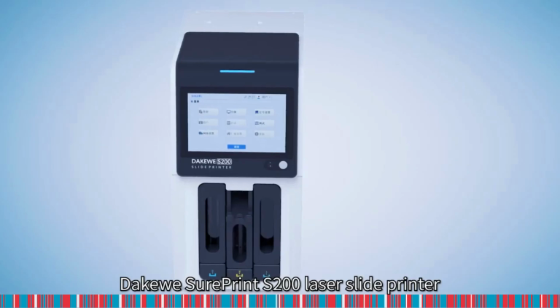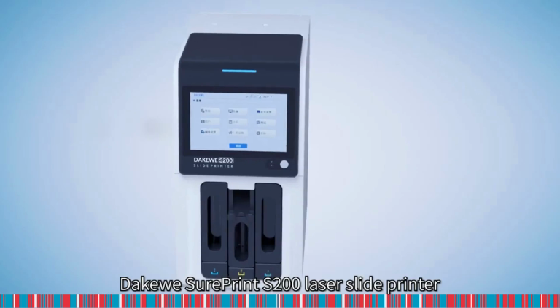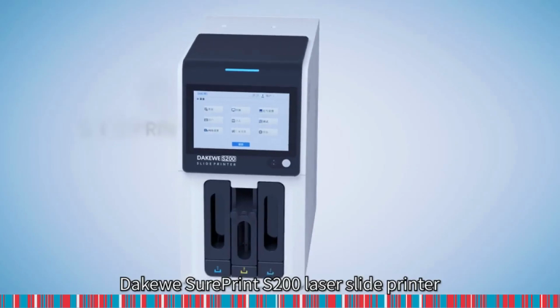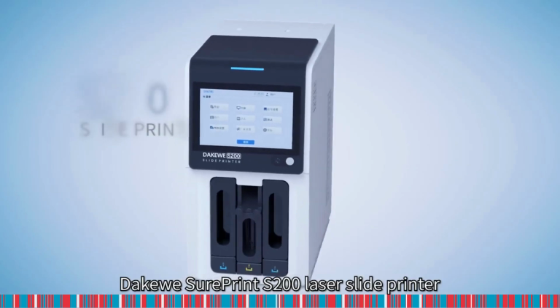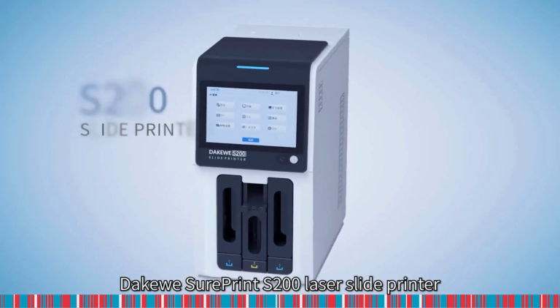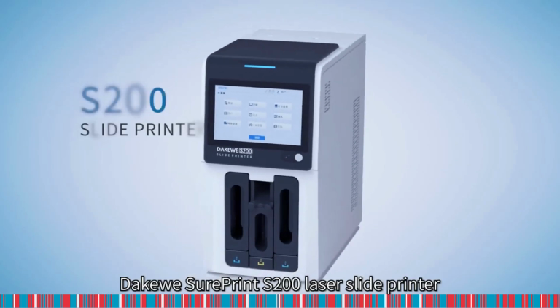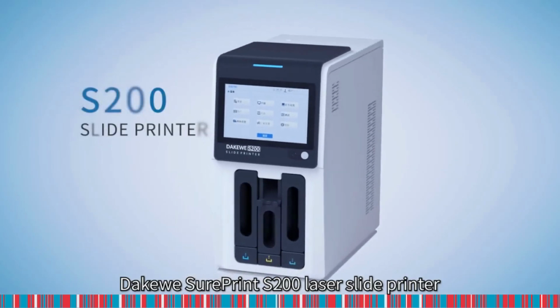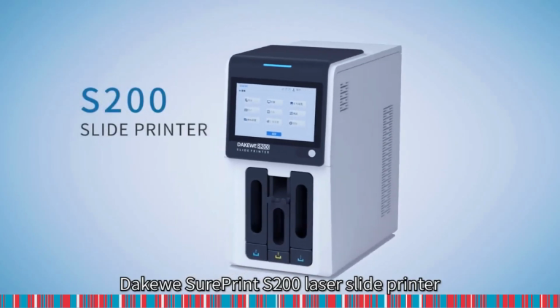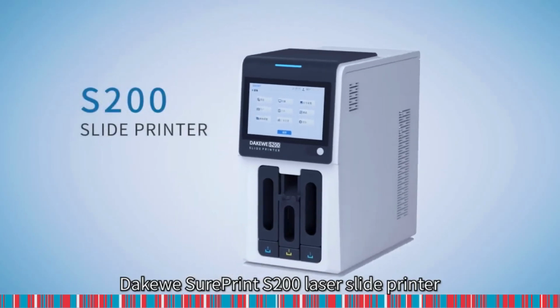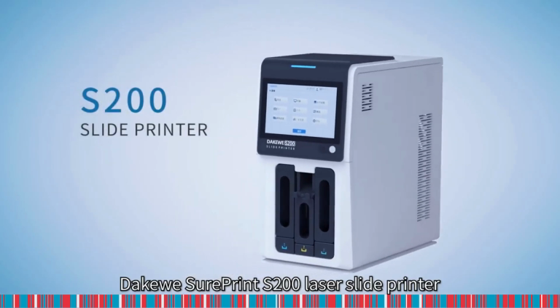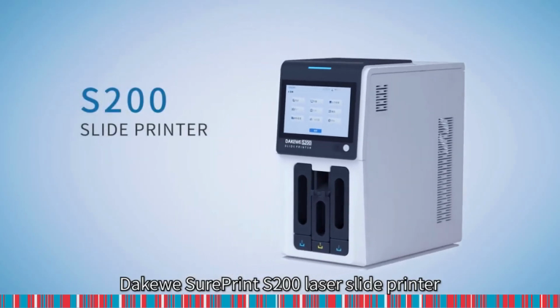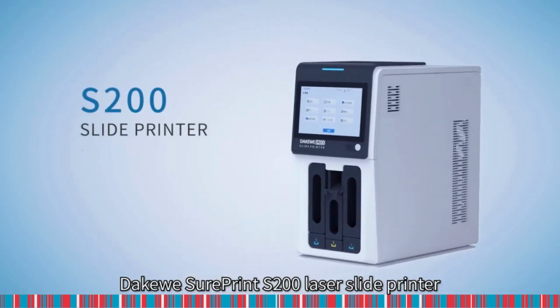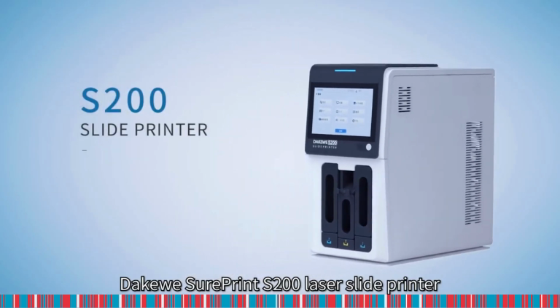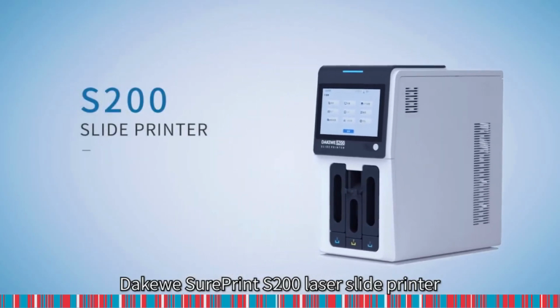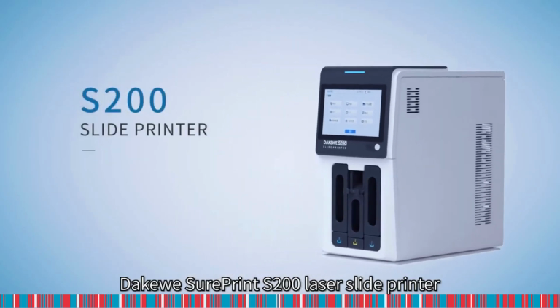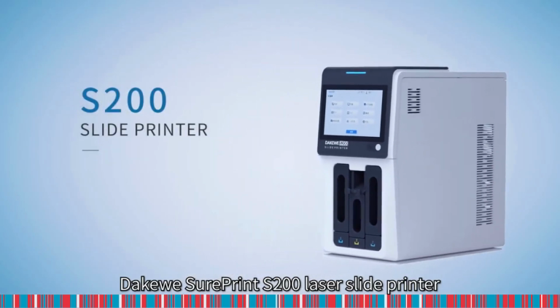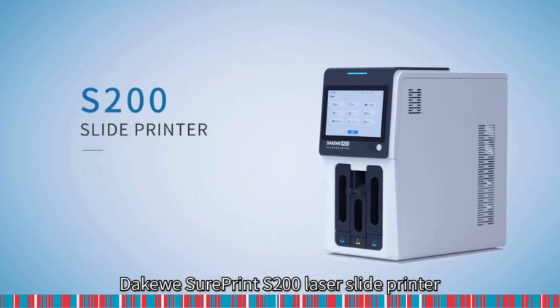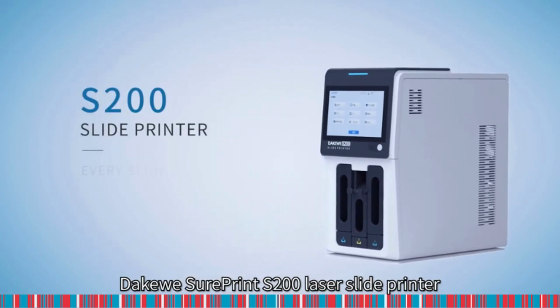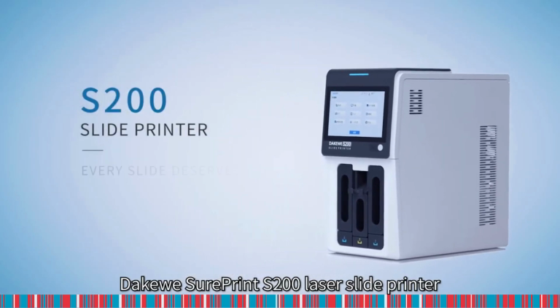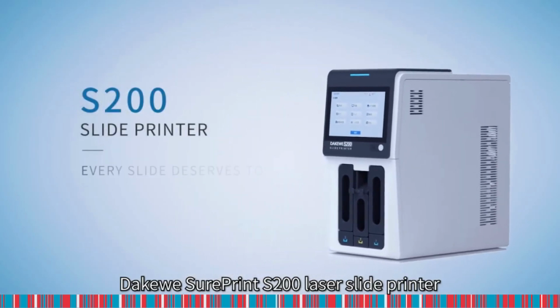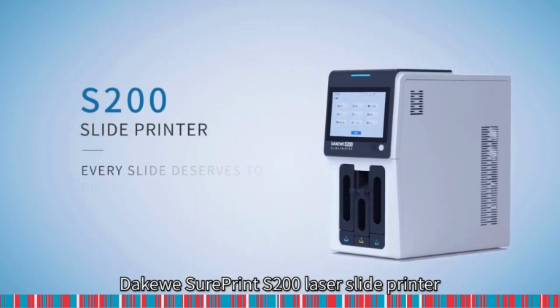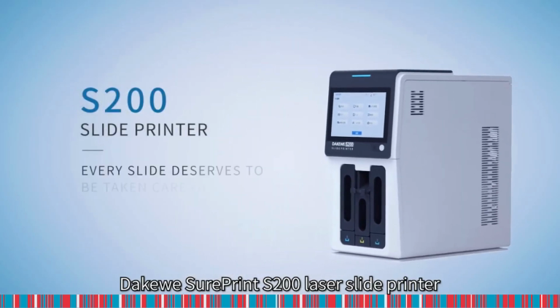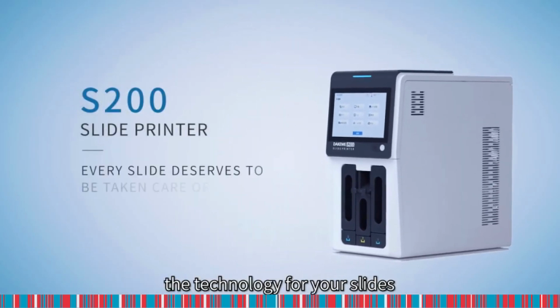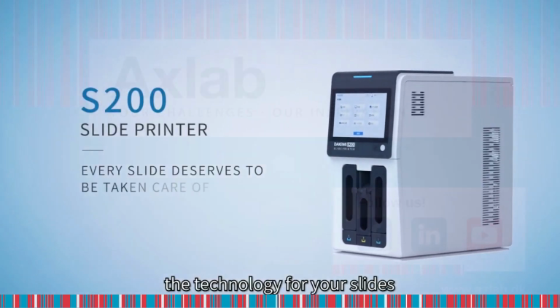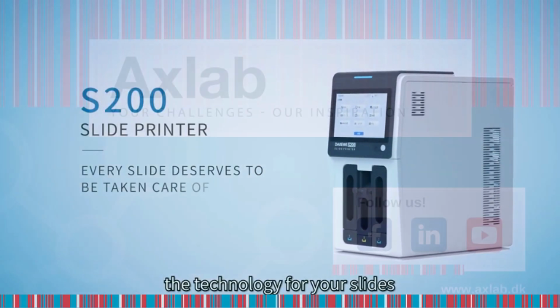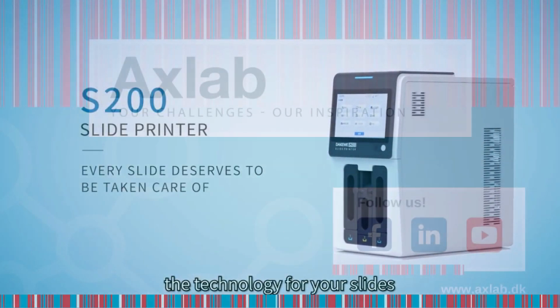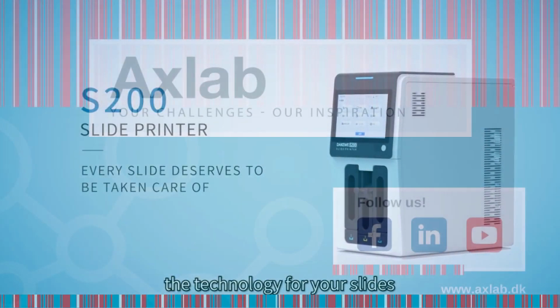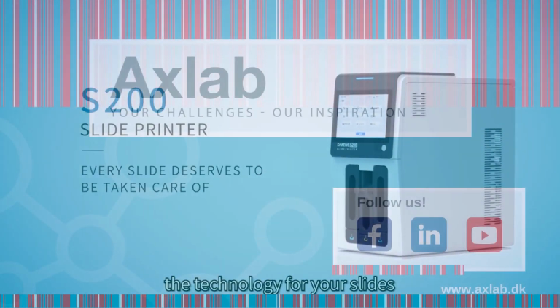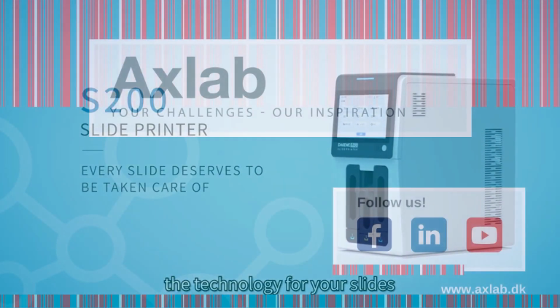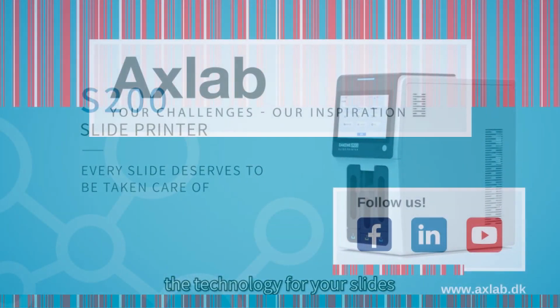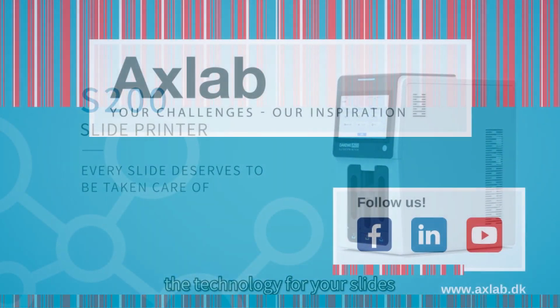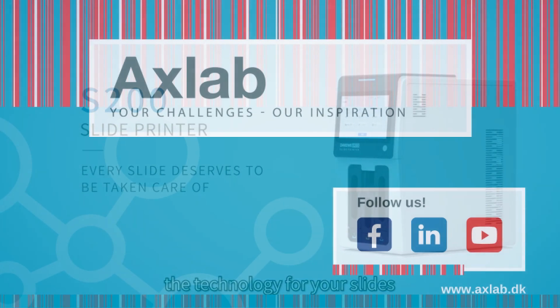Takeaway ShortPrint S200 Laser Slide Printer. The technology for your slides.